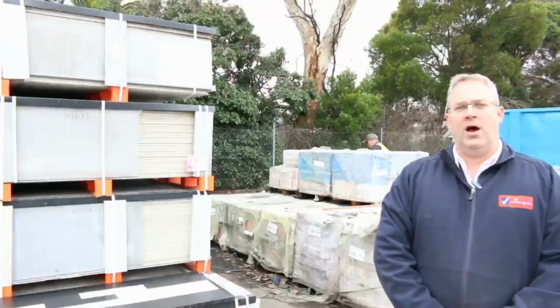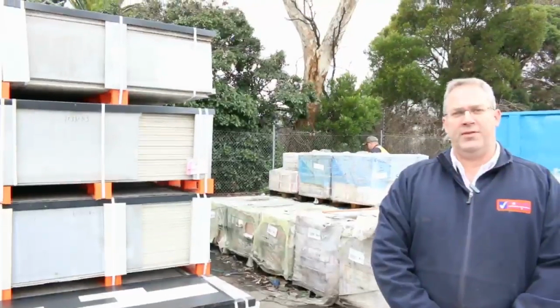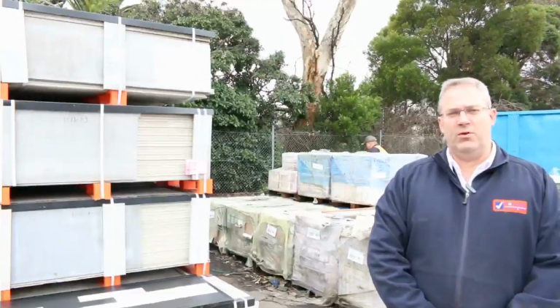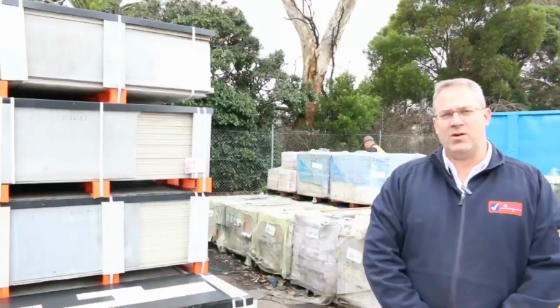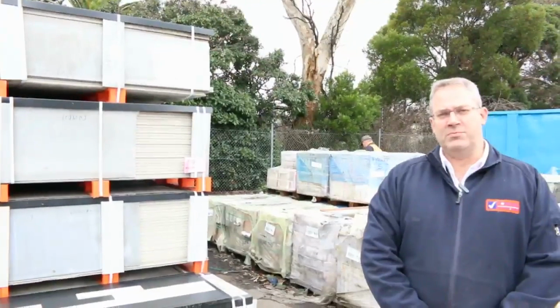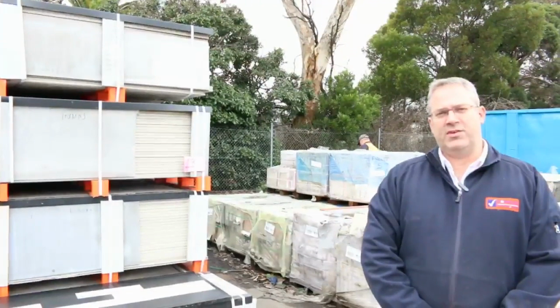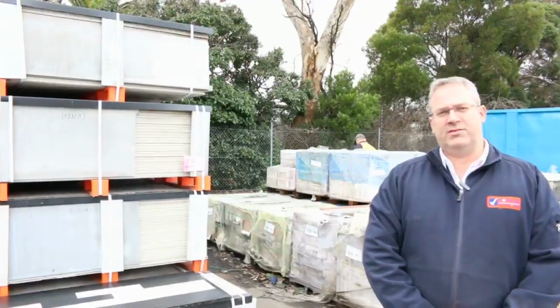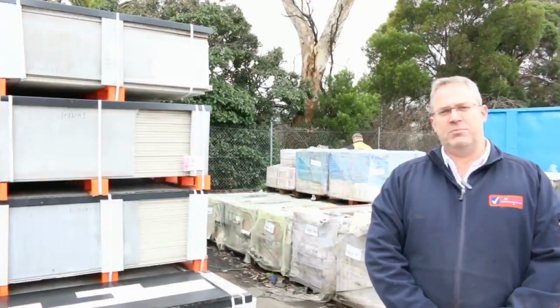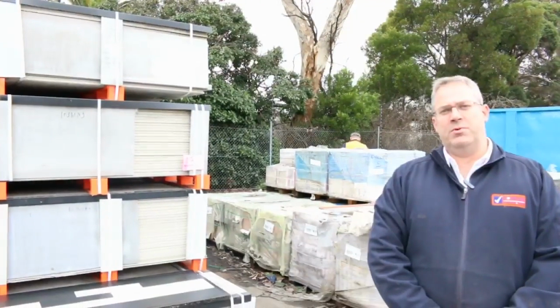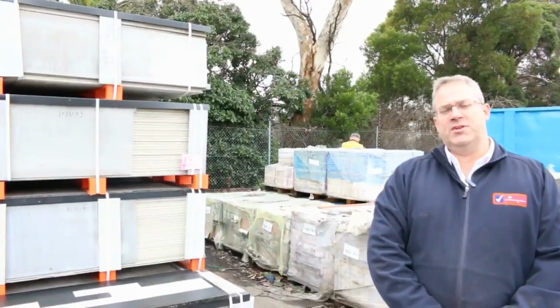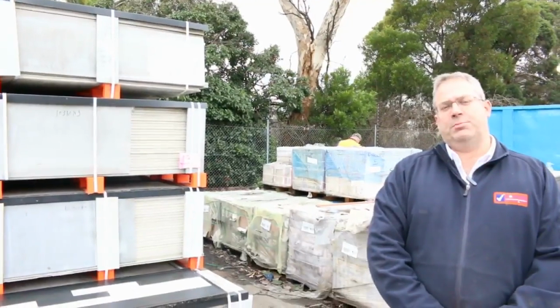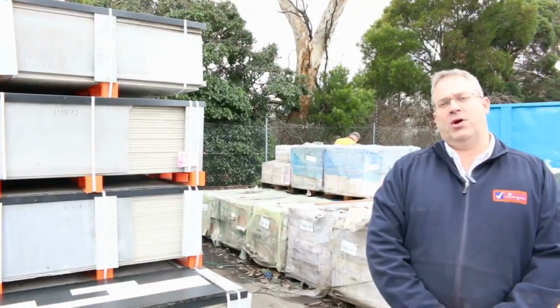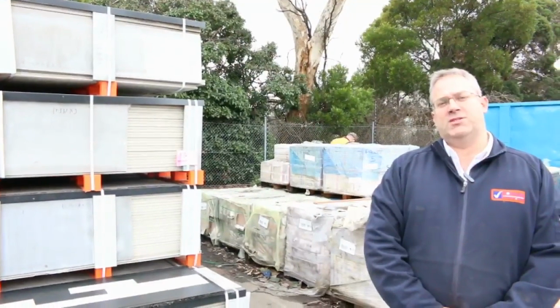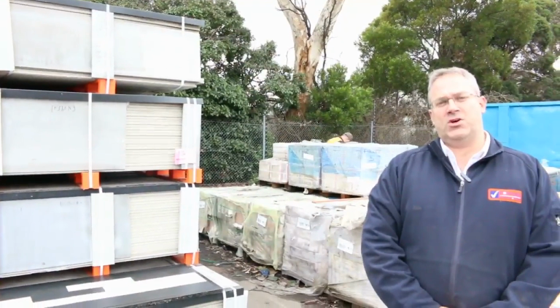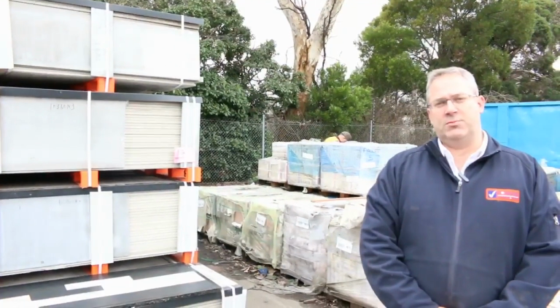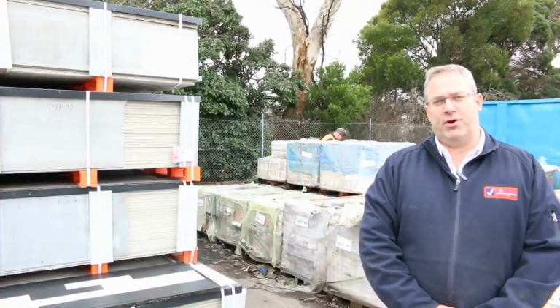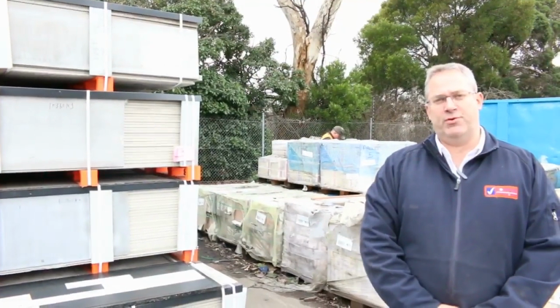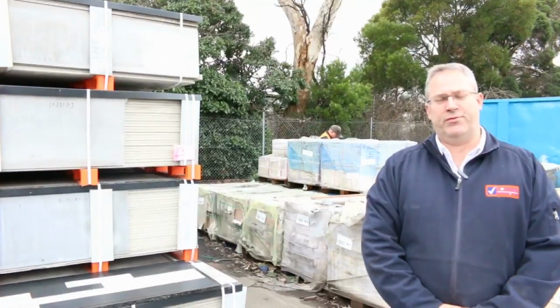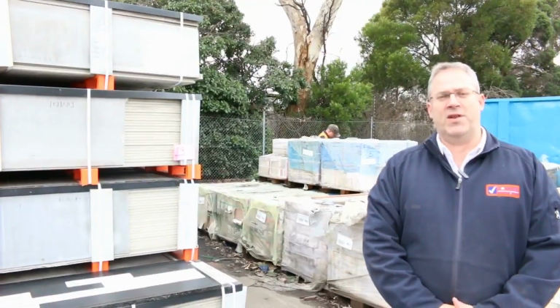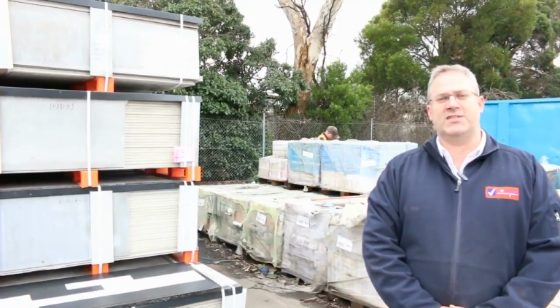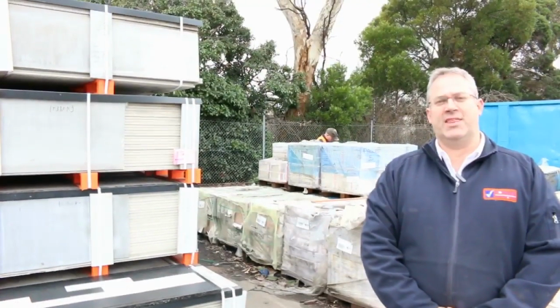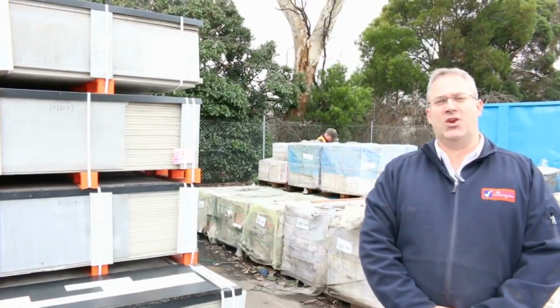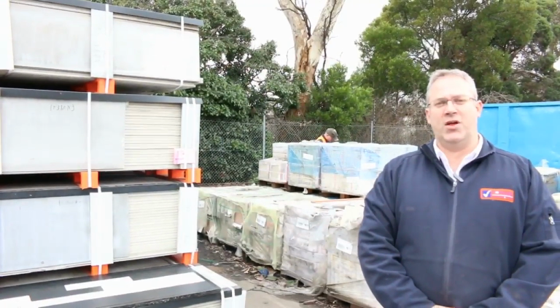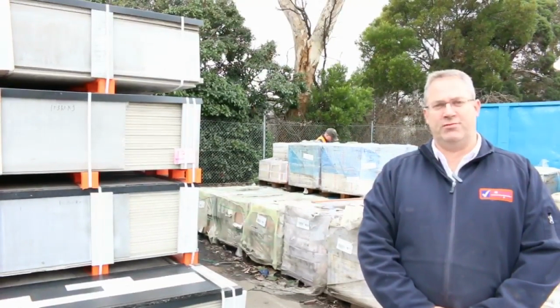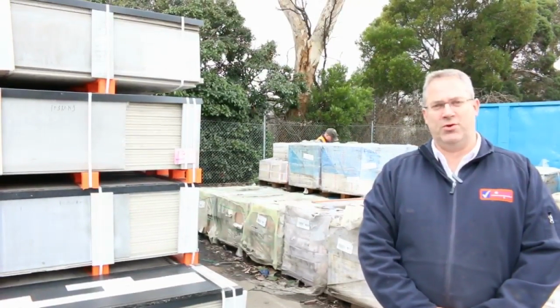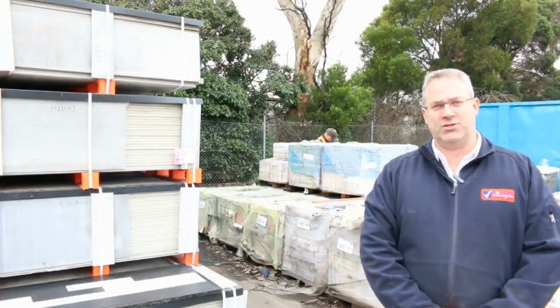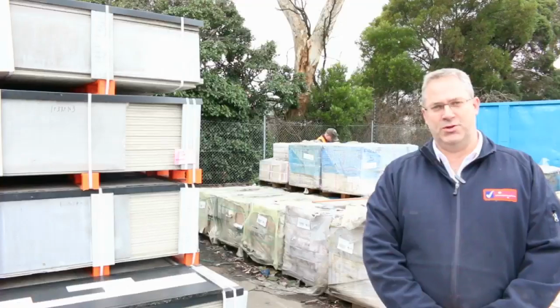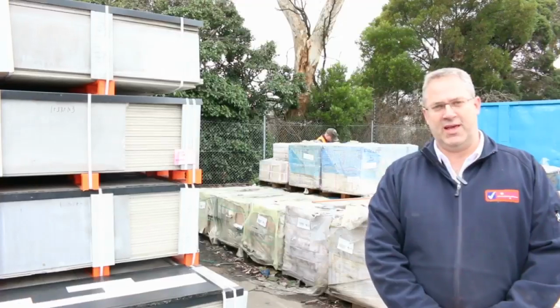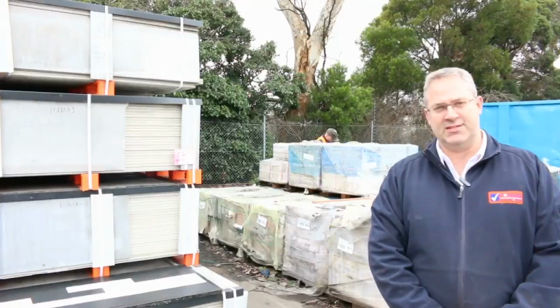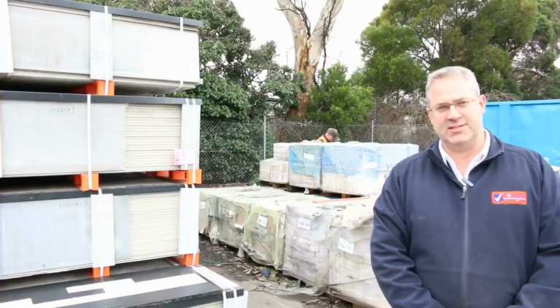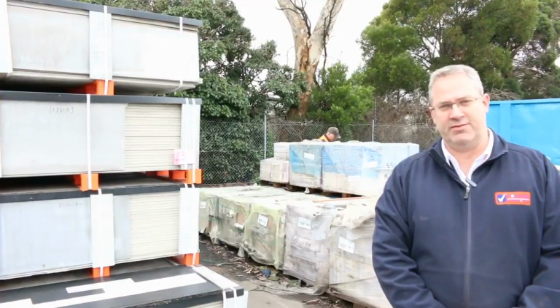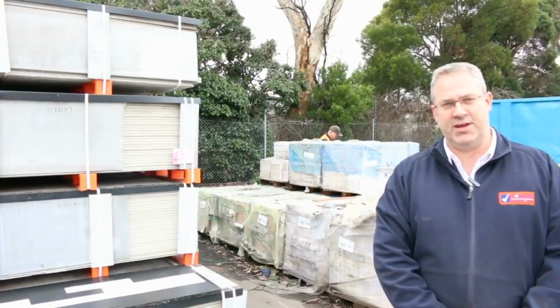Hi there and welcome to the Timber and Building Supplies auction preview for Wednesday the 9th of August 2017.